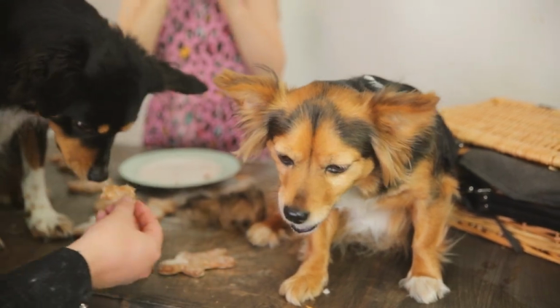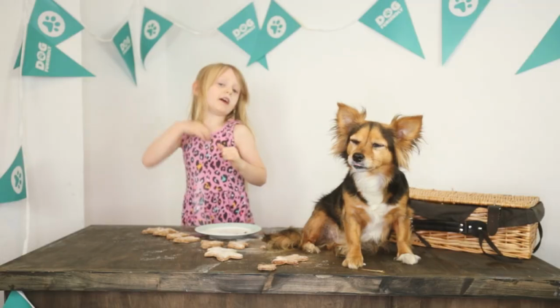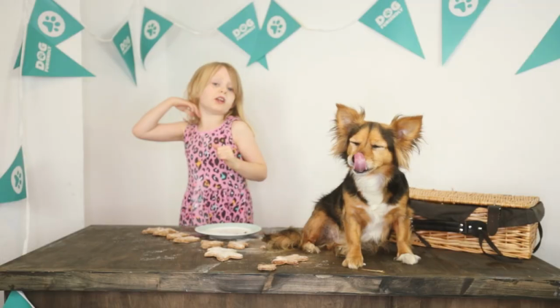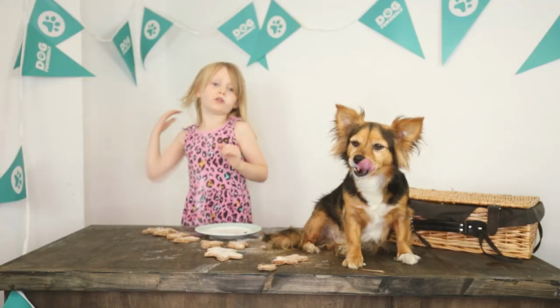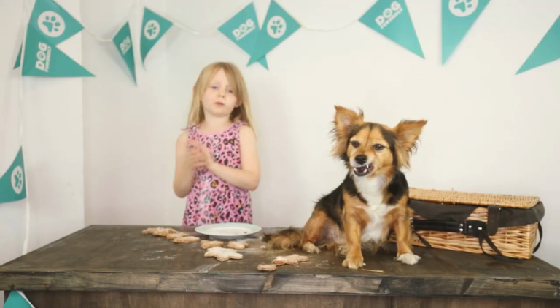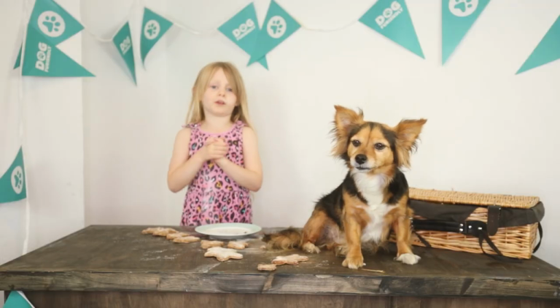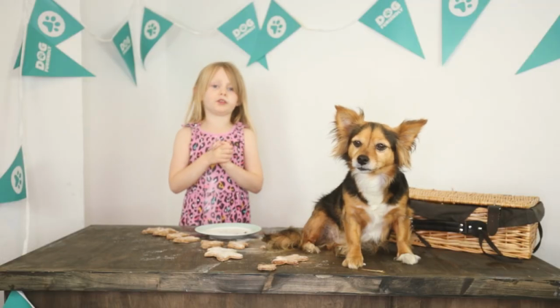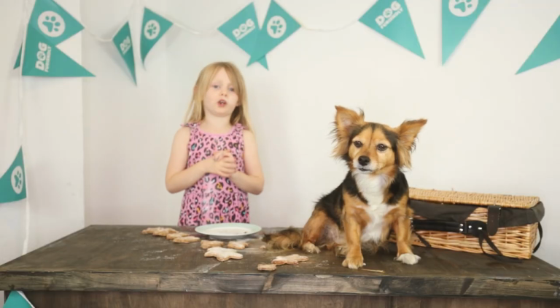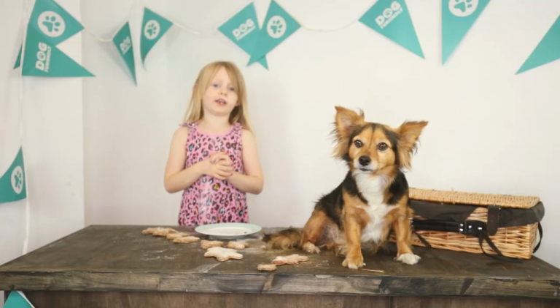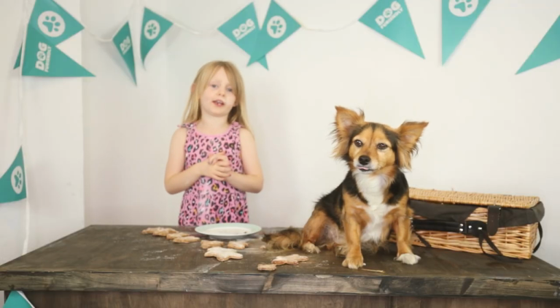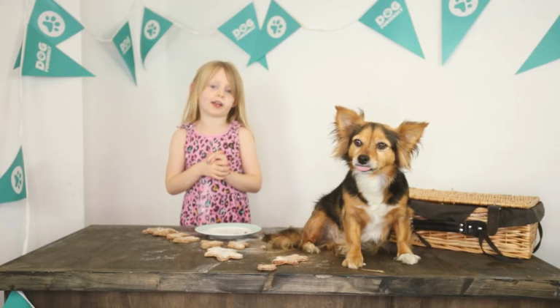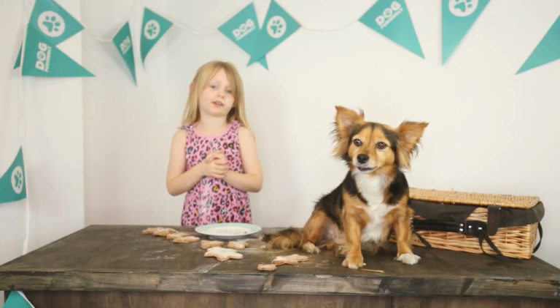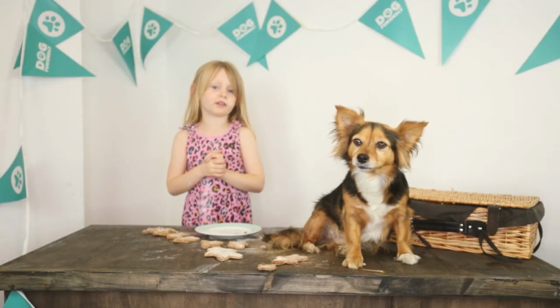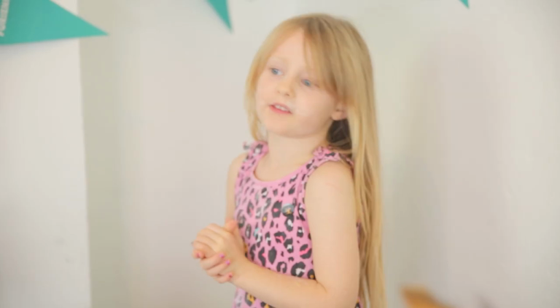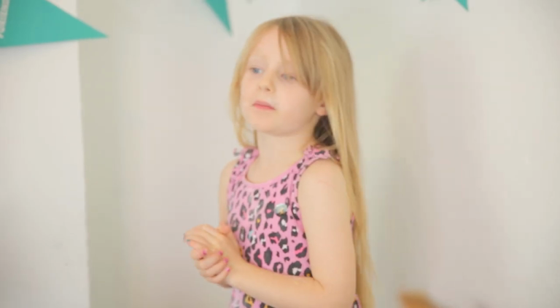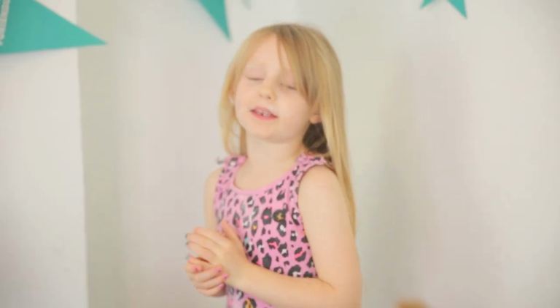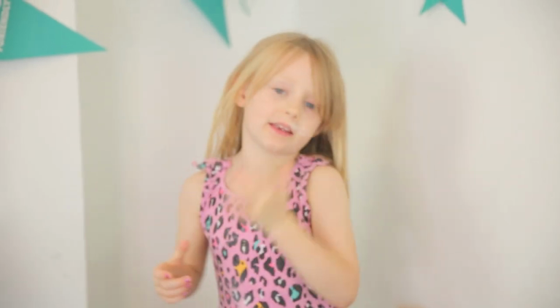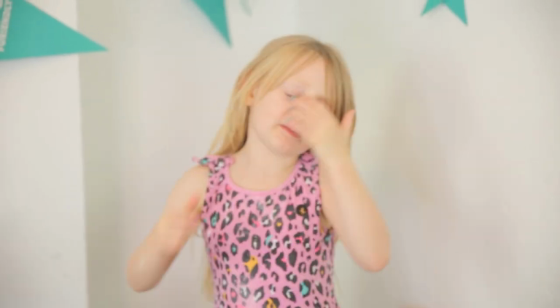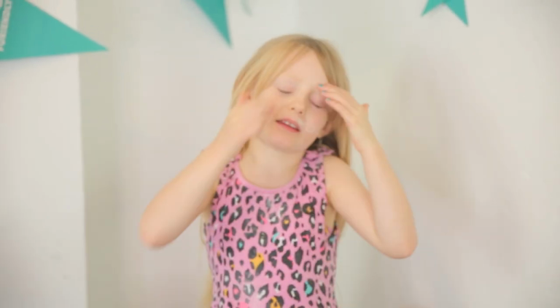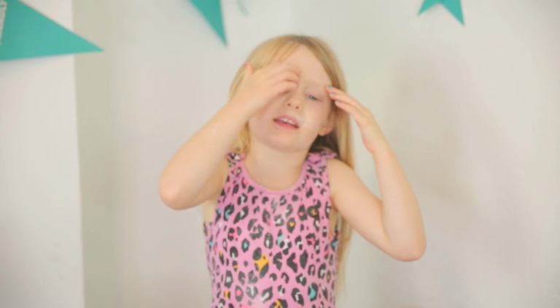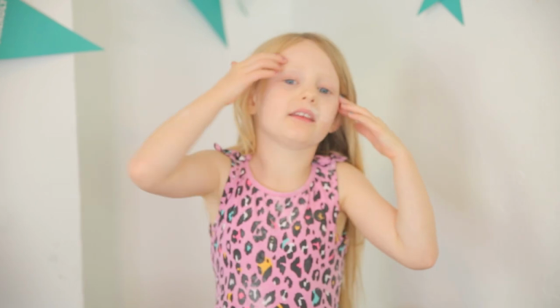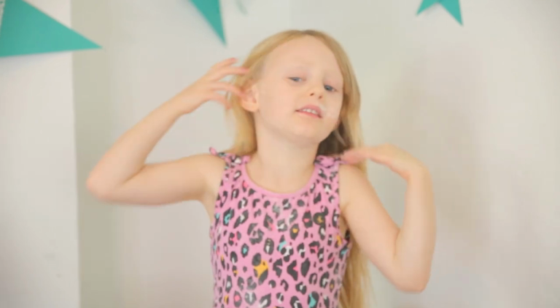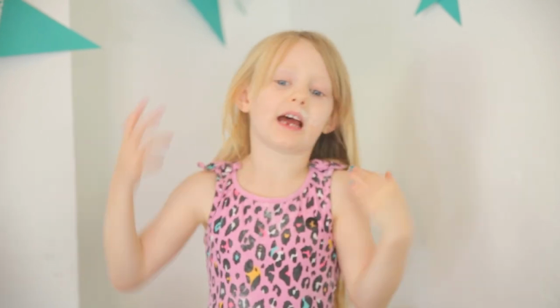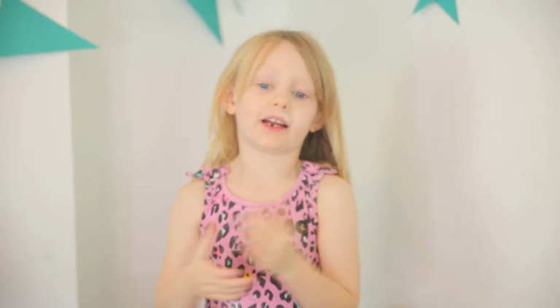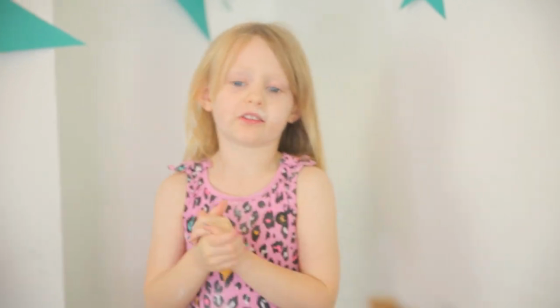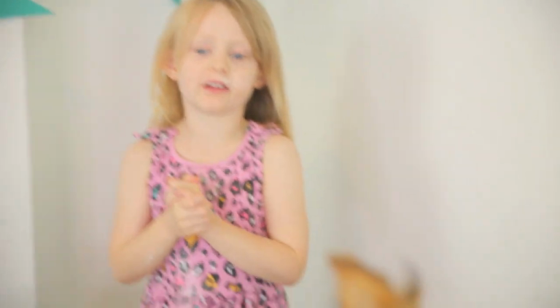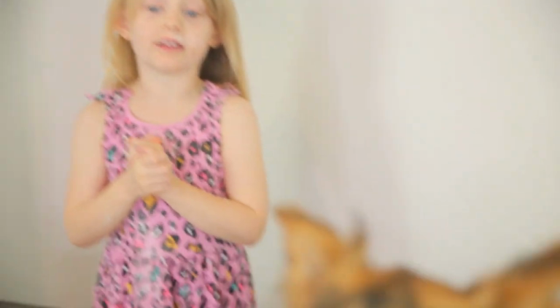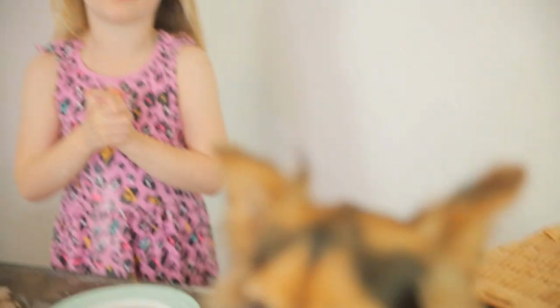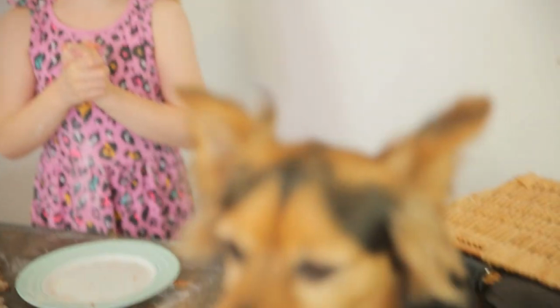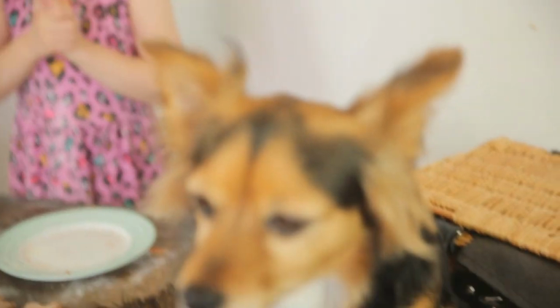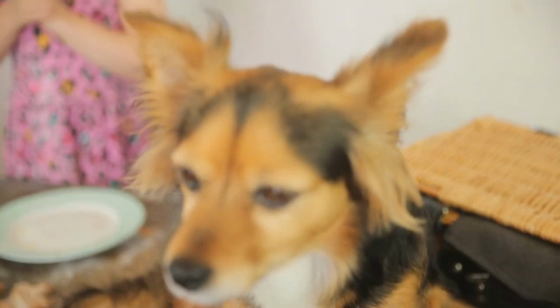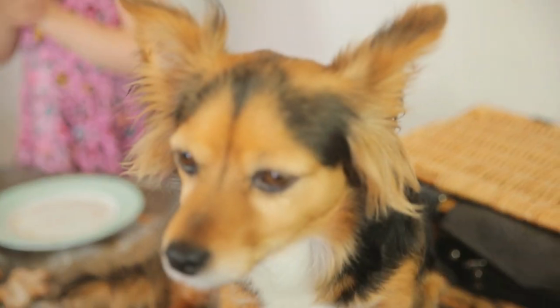Thank you so much. If you make these, fix the eggs — have you got some eggs? I'm out.